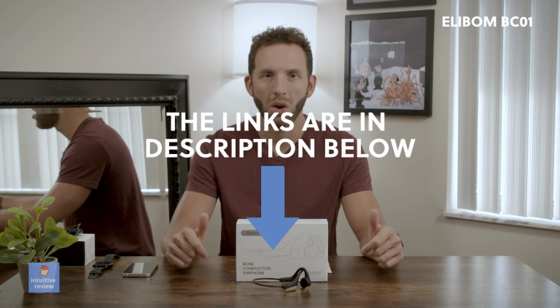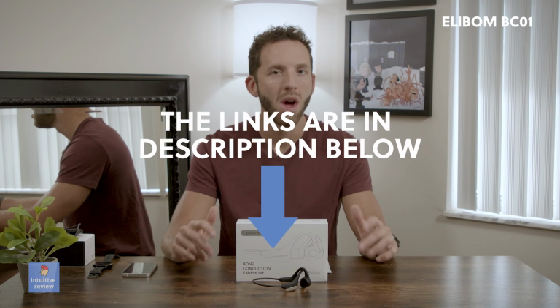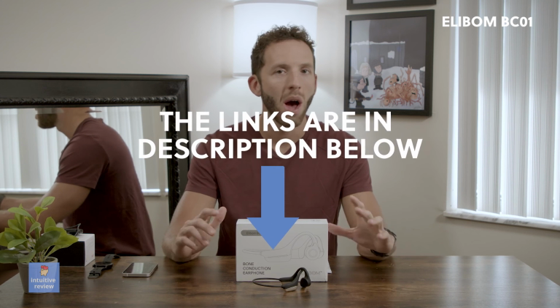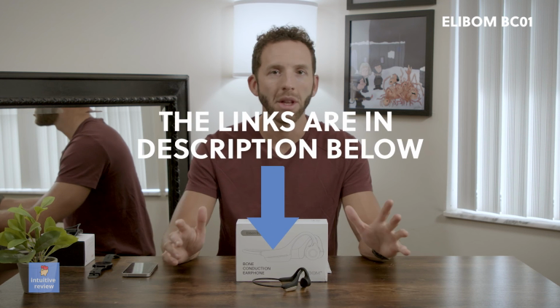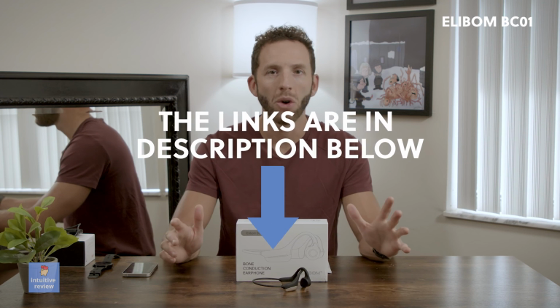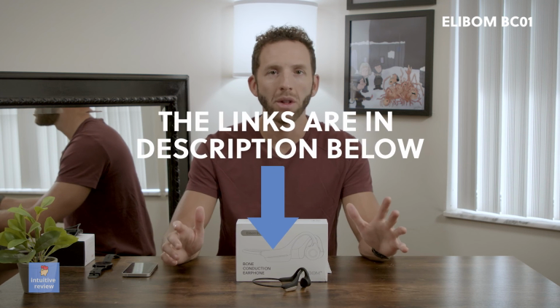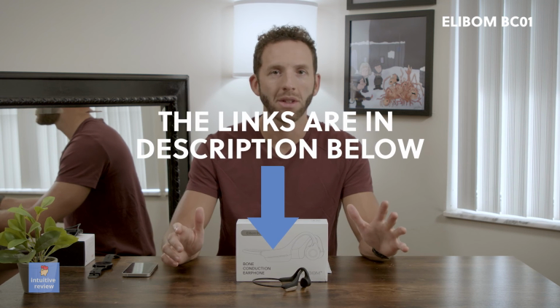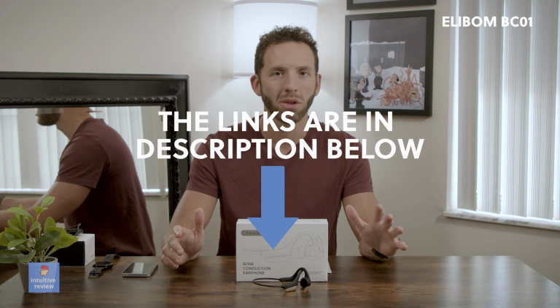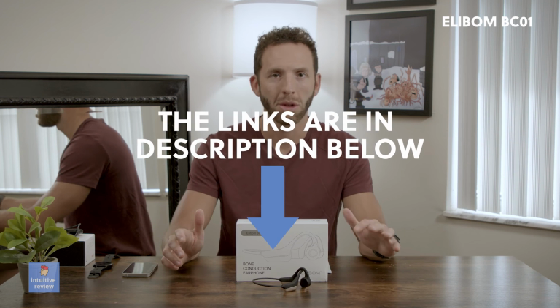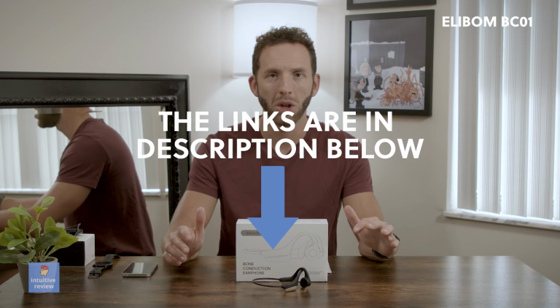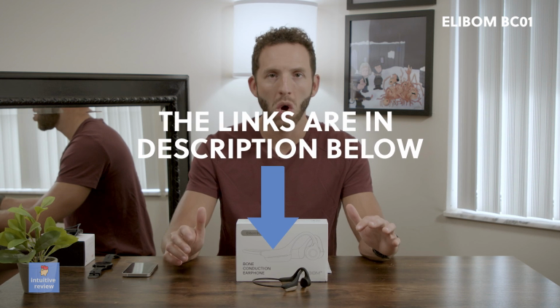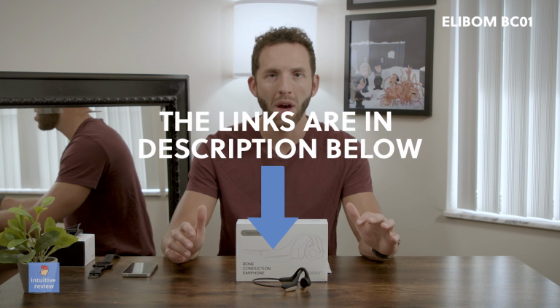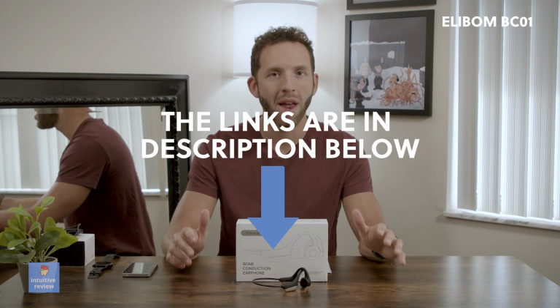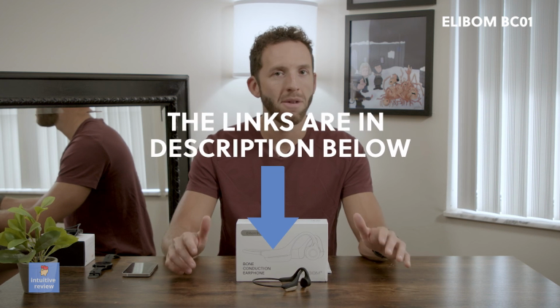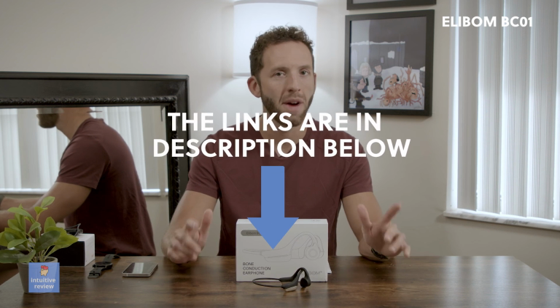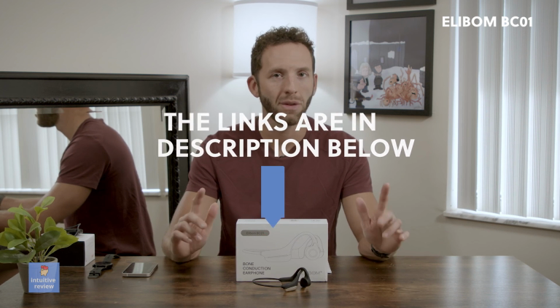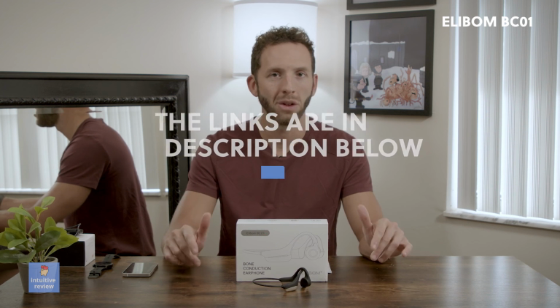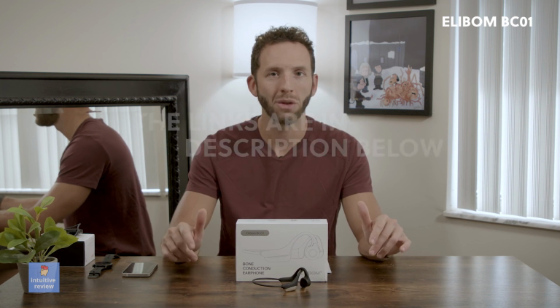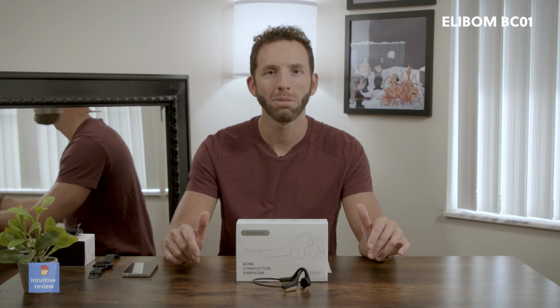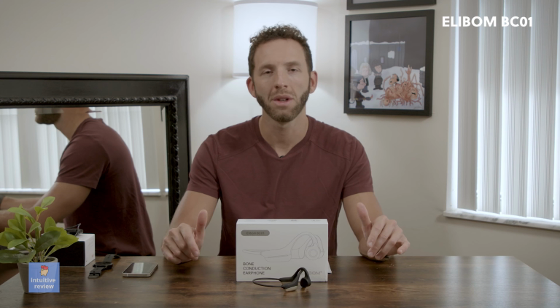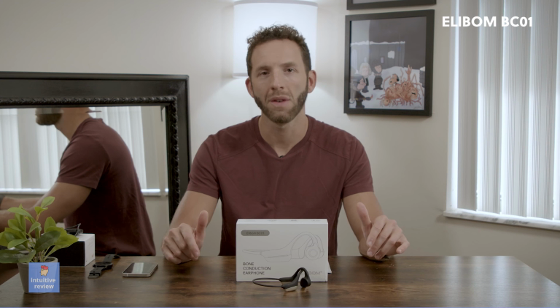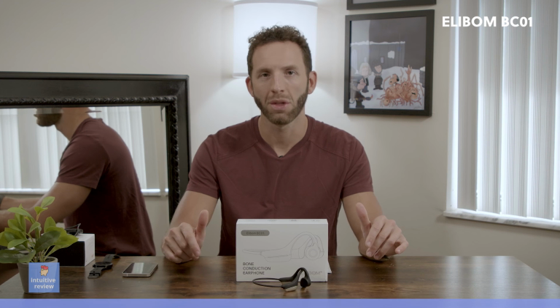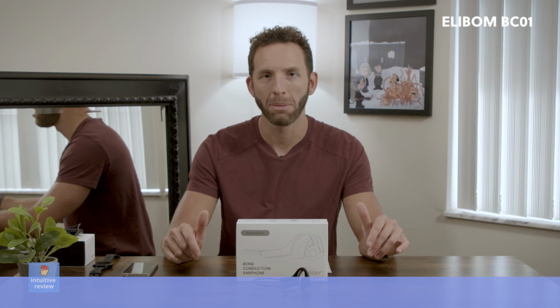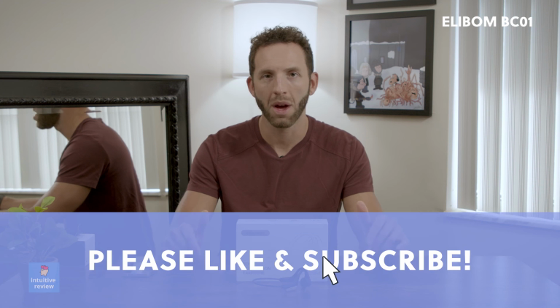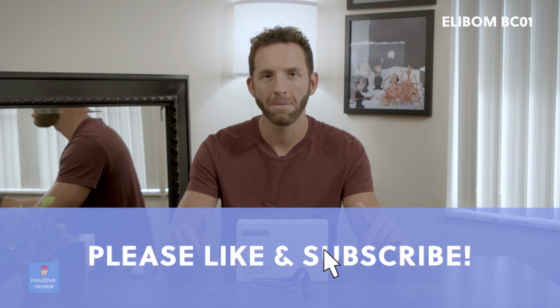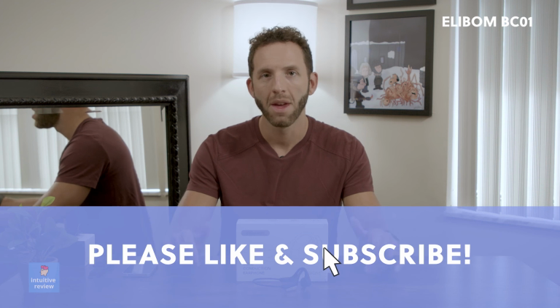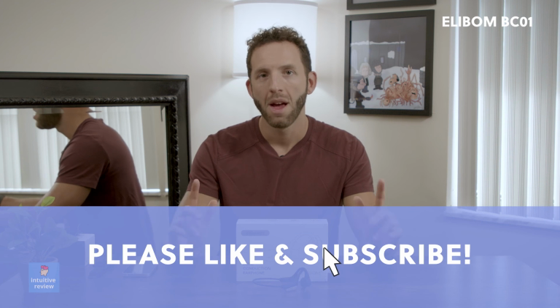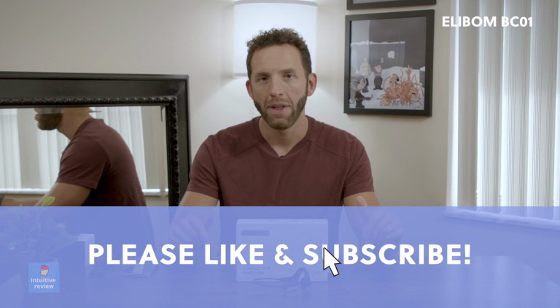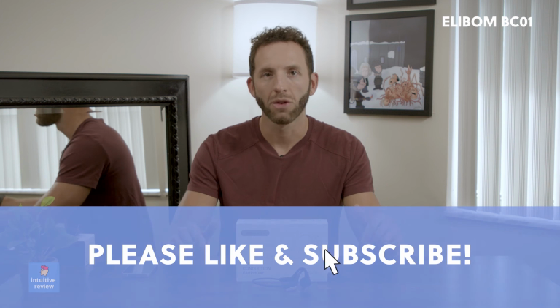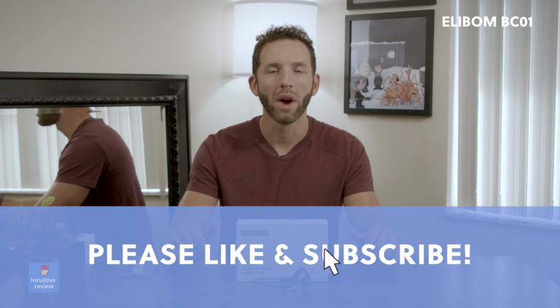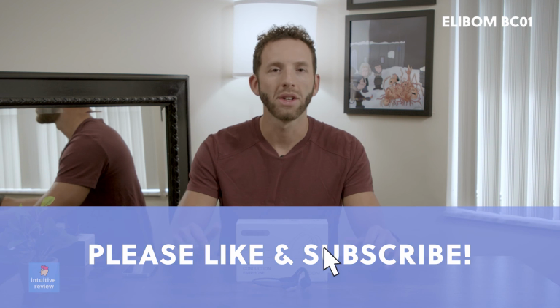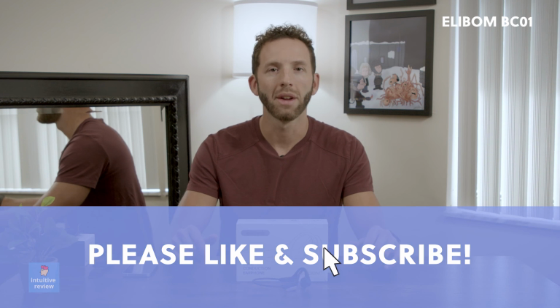I'm going to leave all the links in the description below. If you found this video useful, please give it a thumbs up. Thanks for watching, guys.